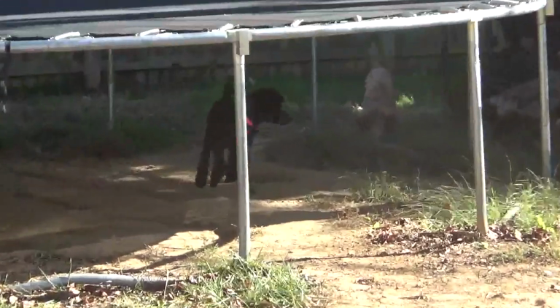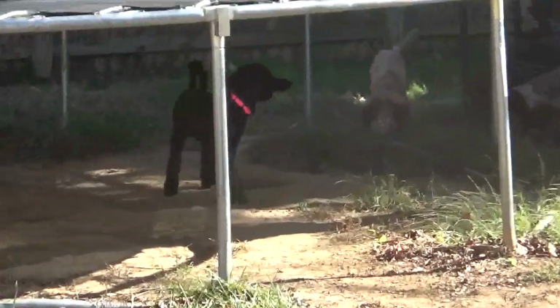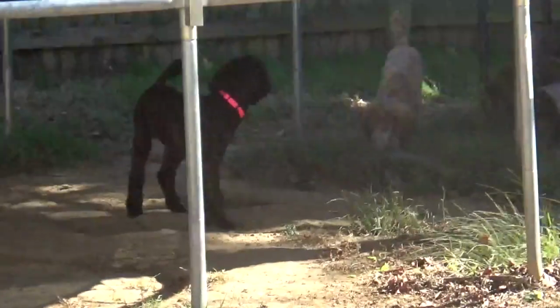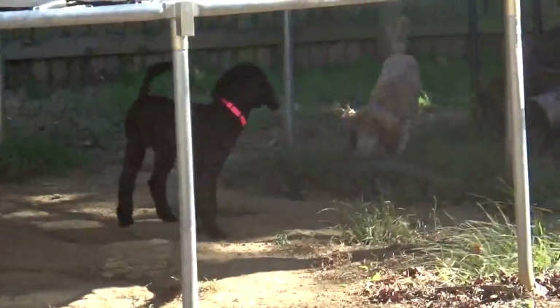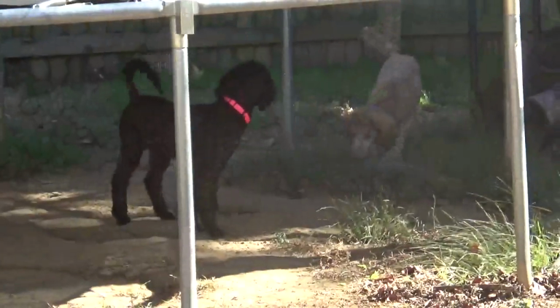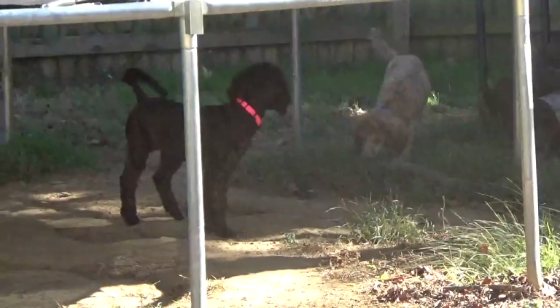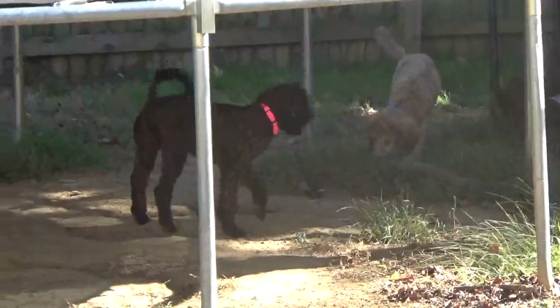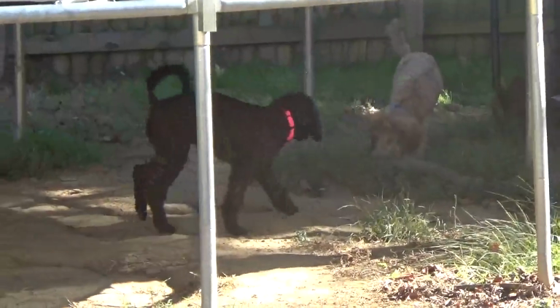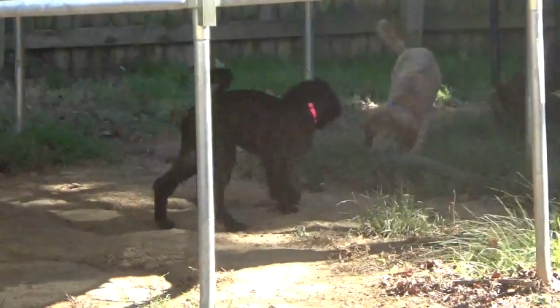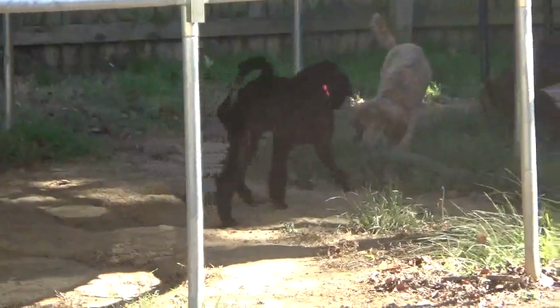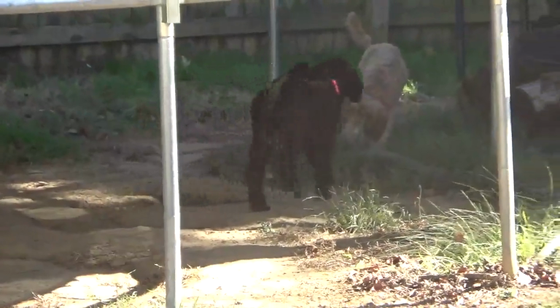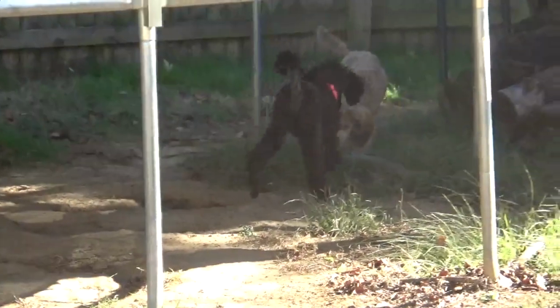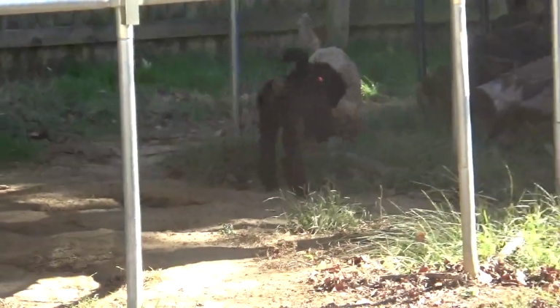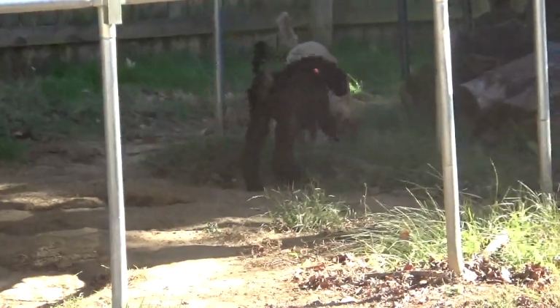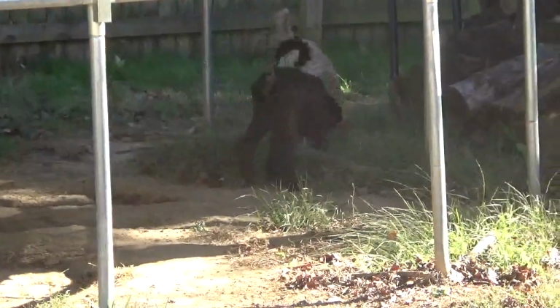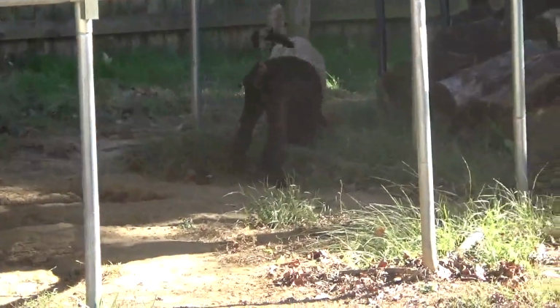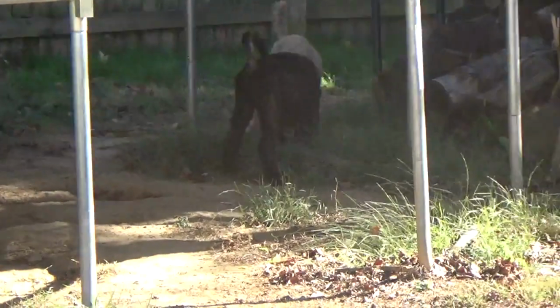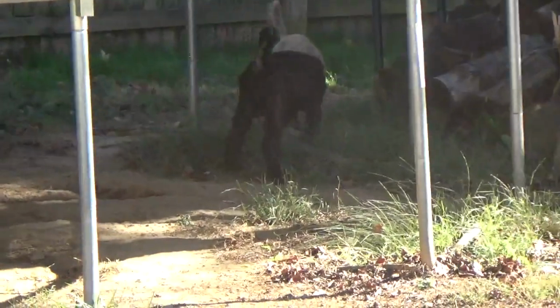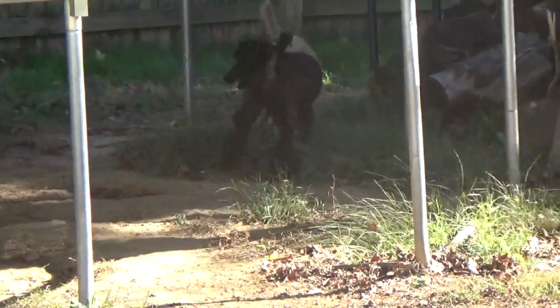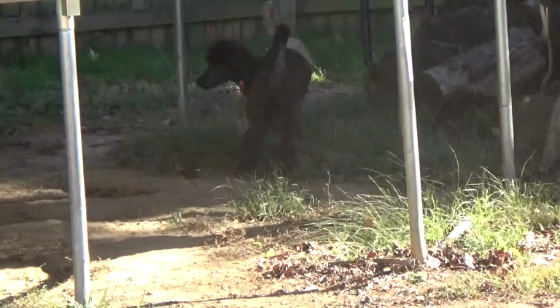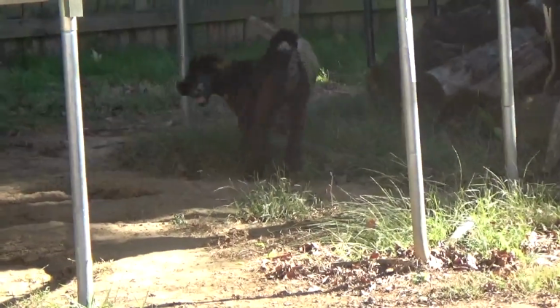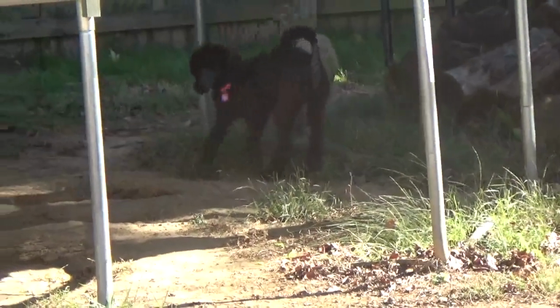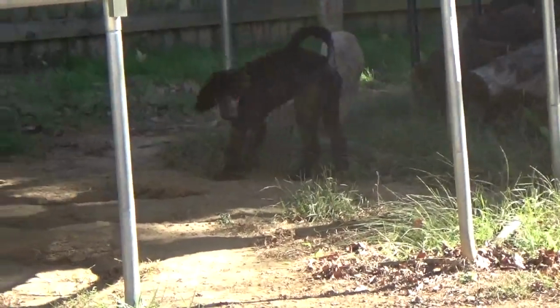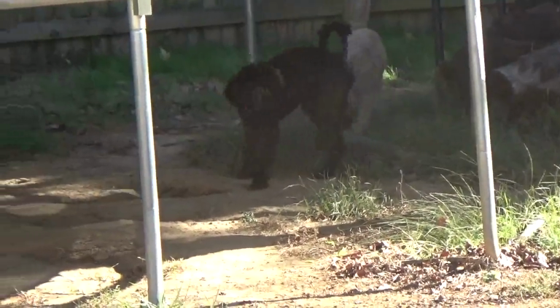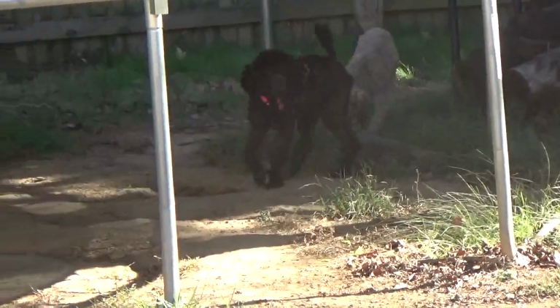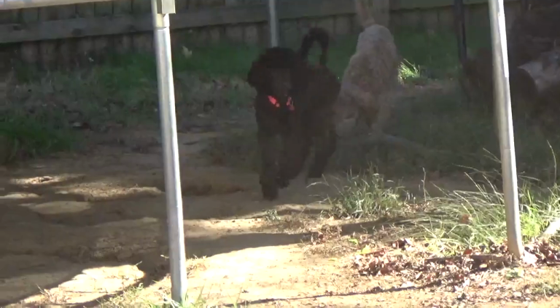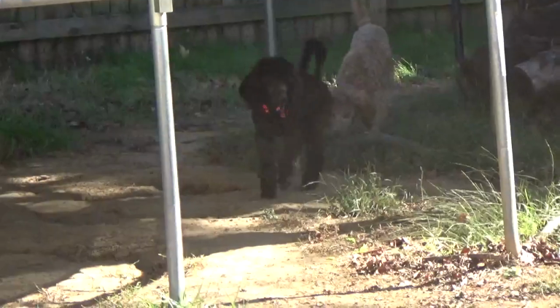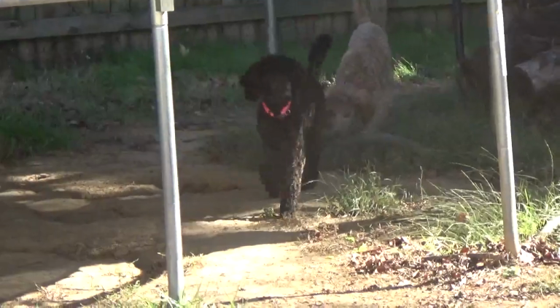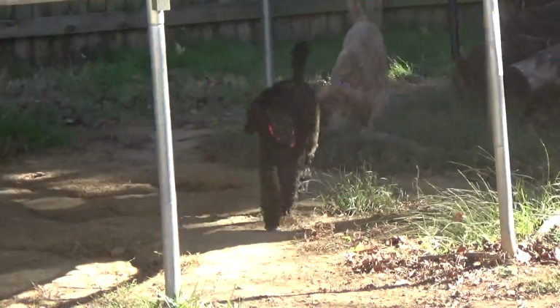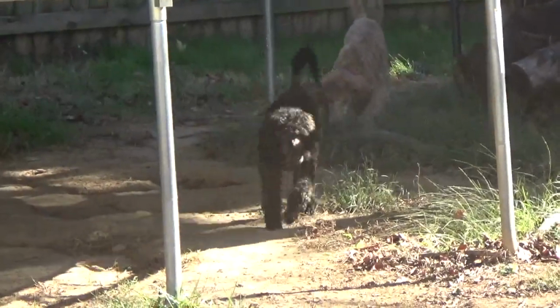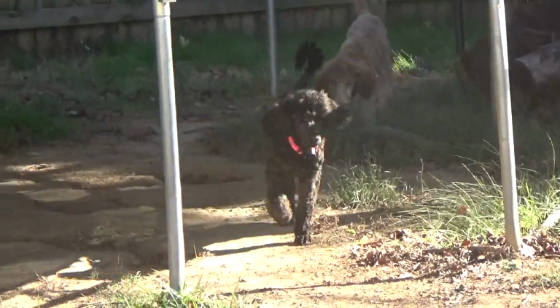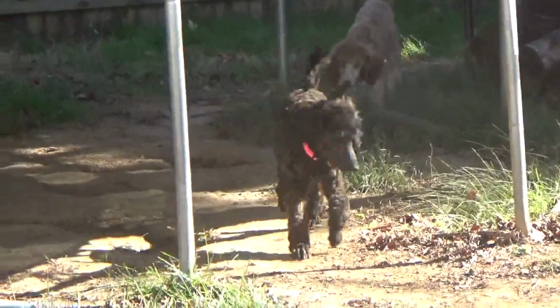Peppermint Patty — you can't tell from here, but she's got some brown in her. She will probably be a silver brindle.